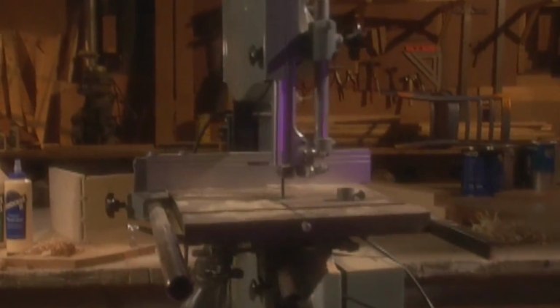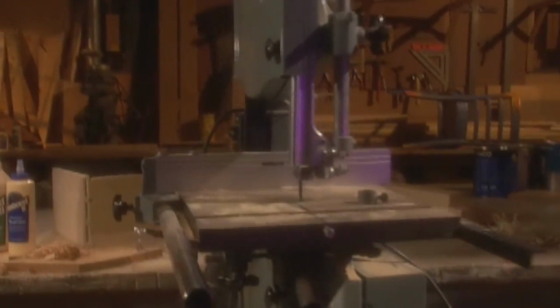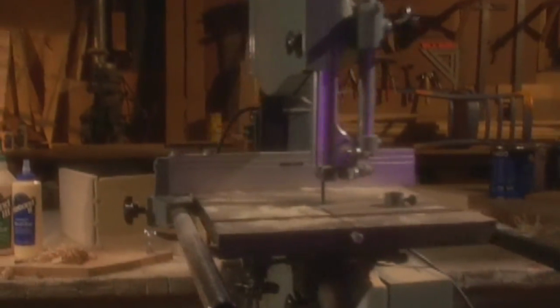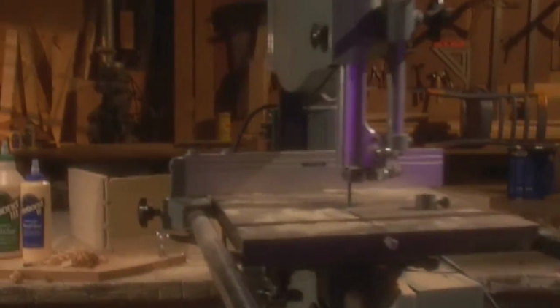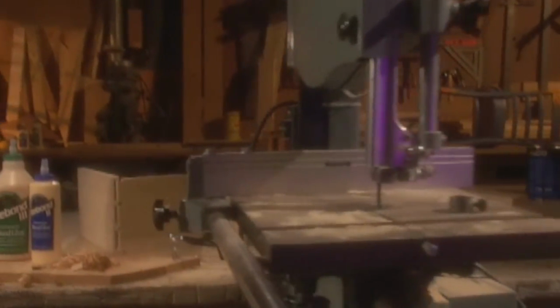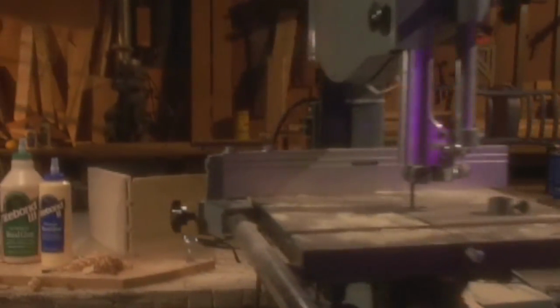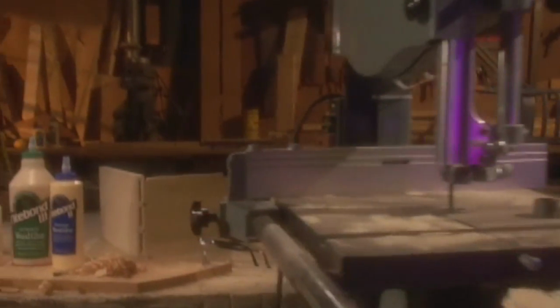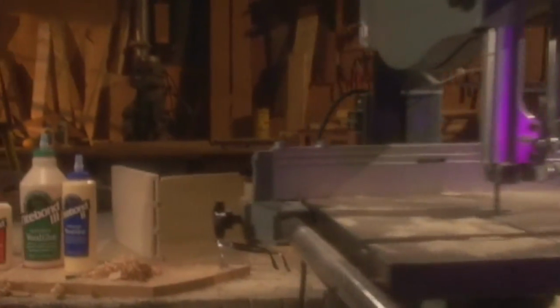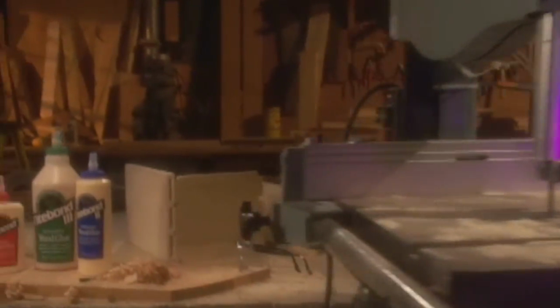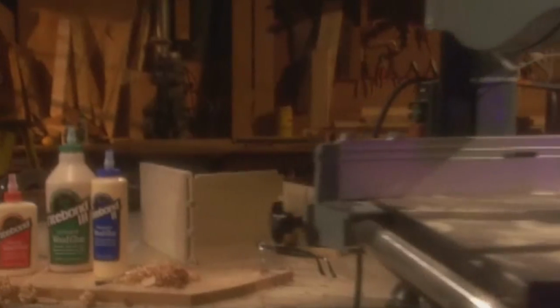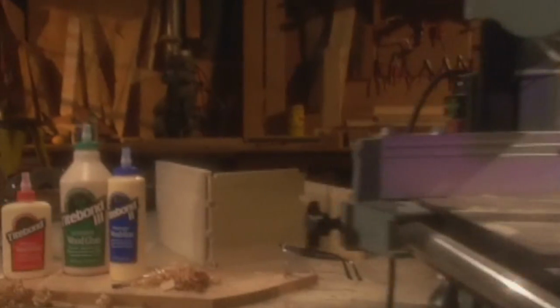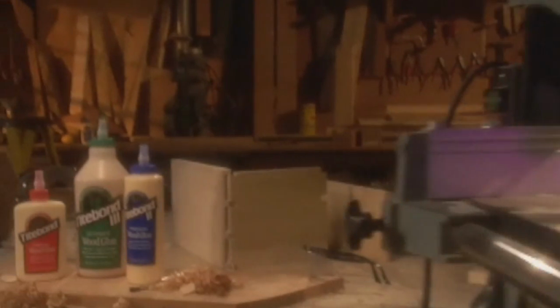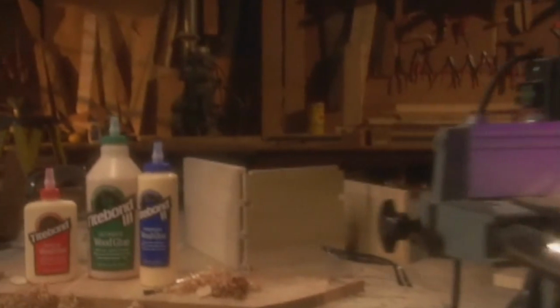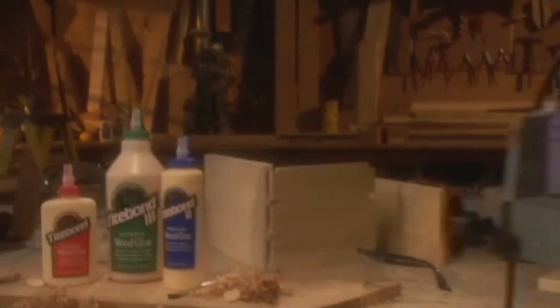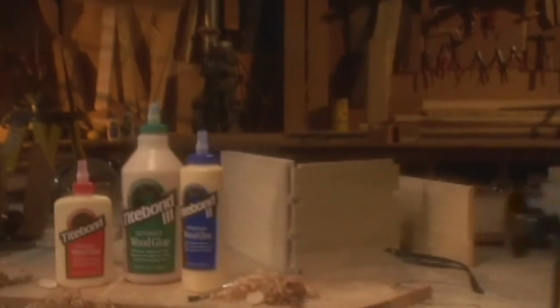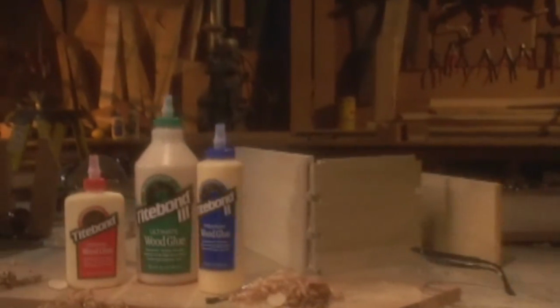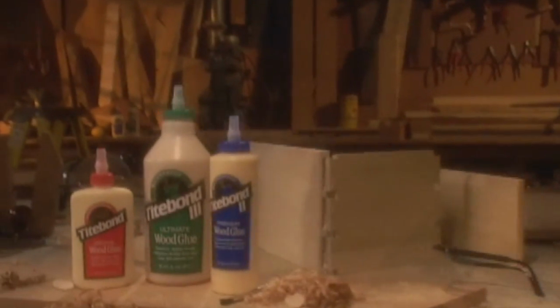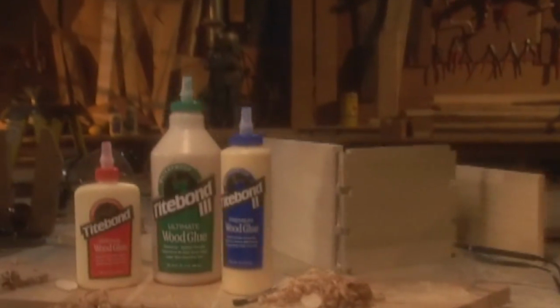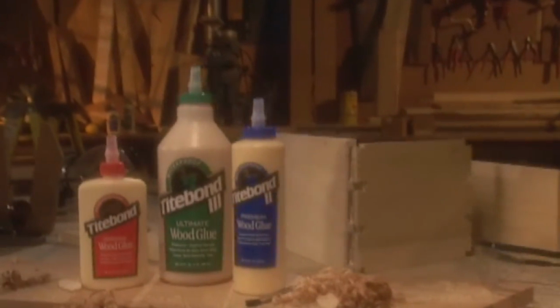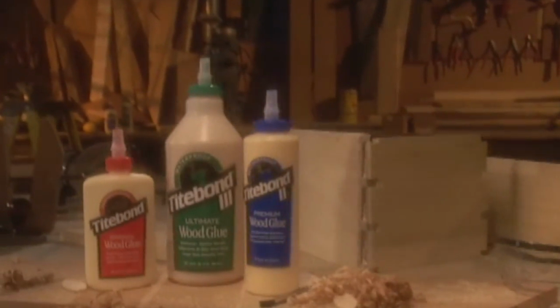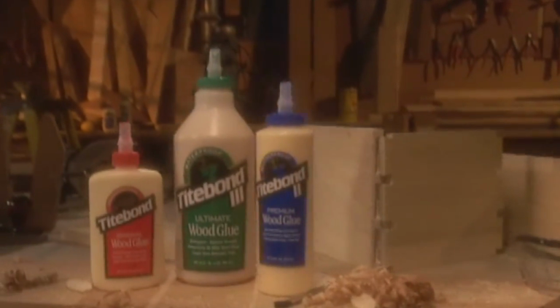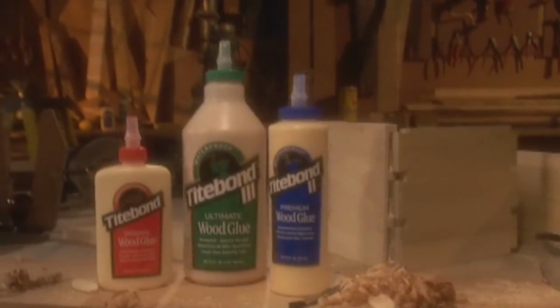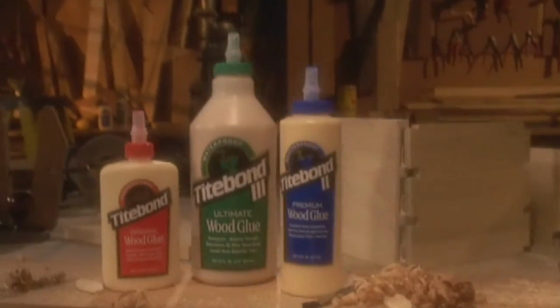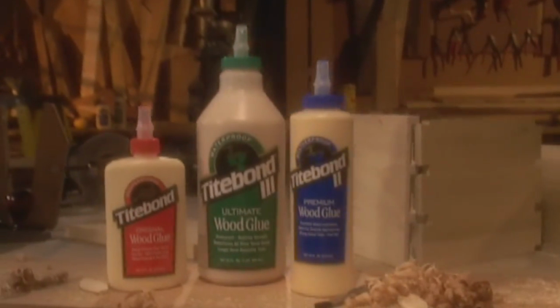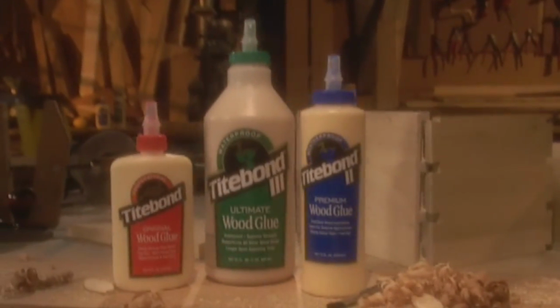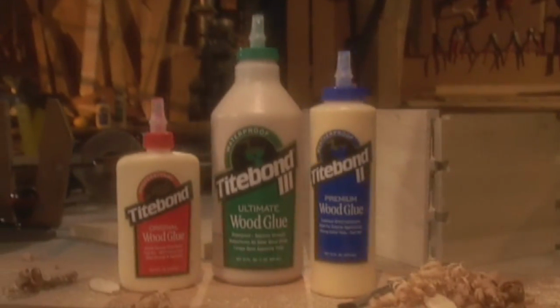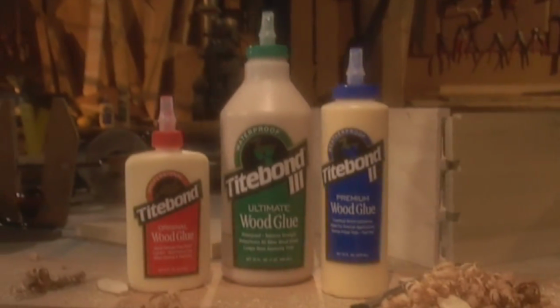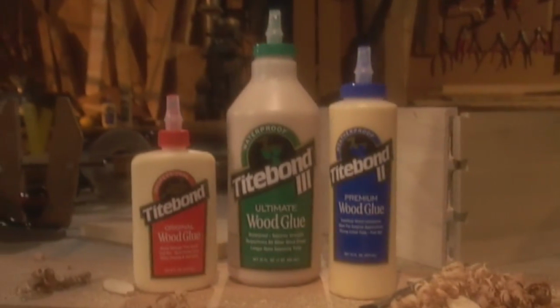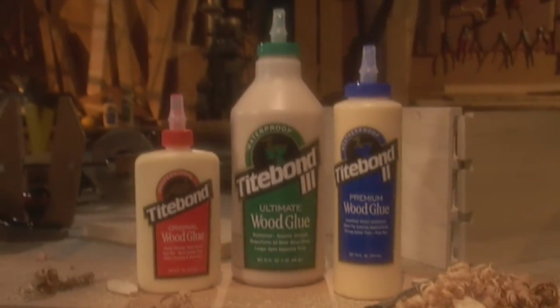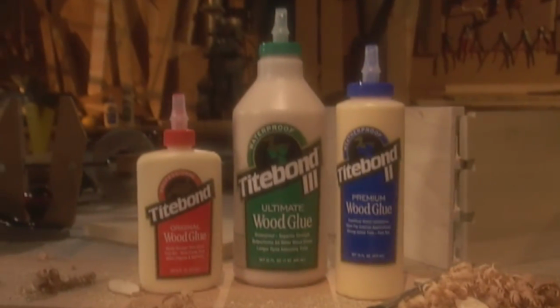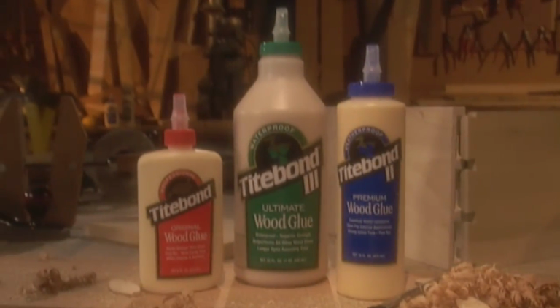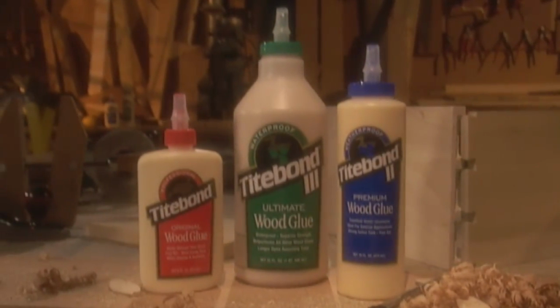Titebond wood glues, quietly keeping woodworking projects together for over 70 years.